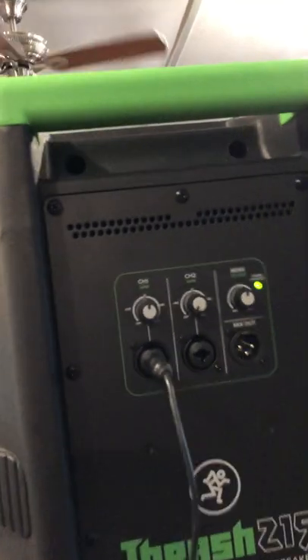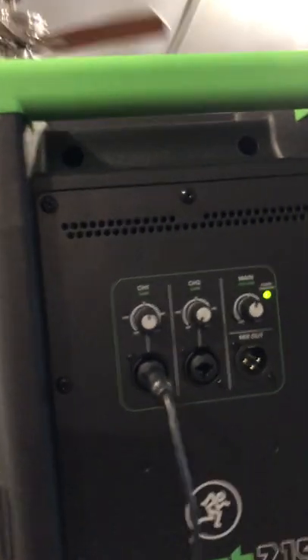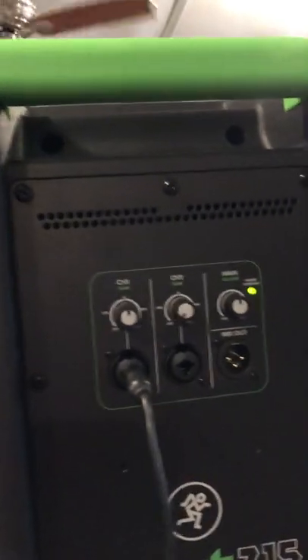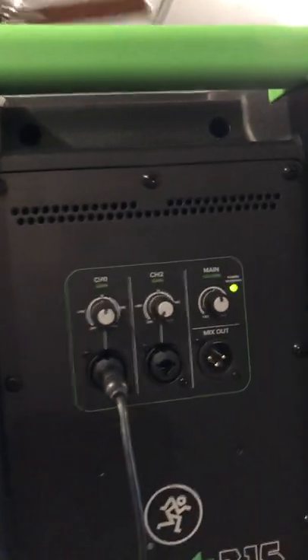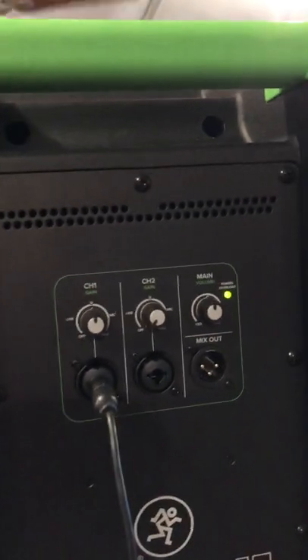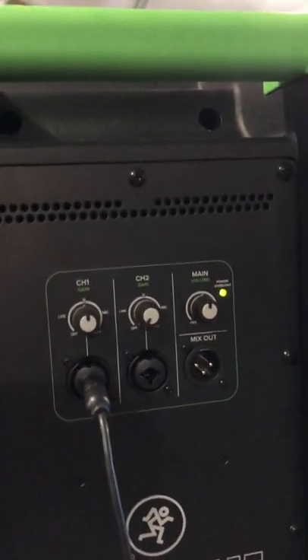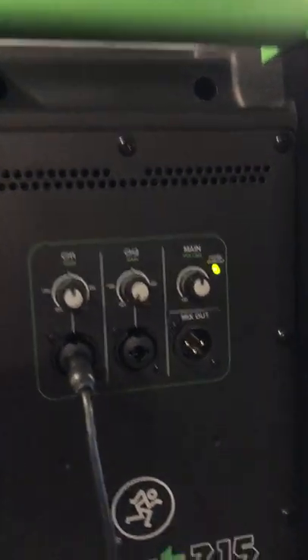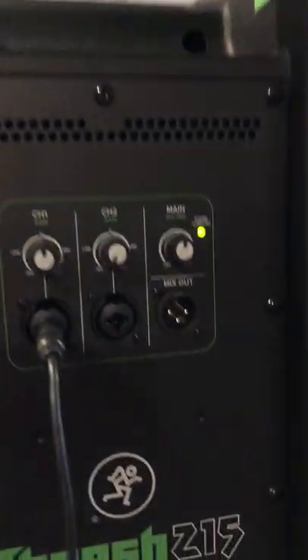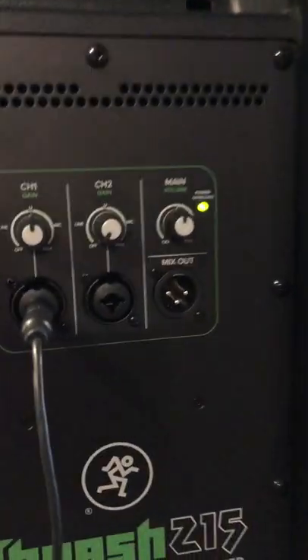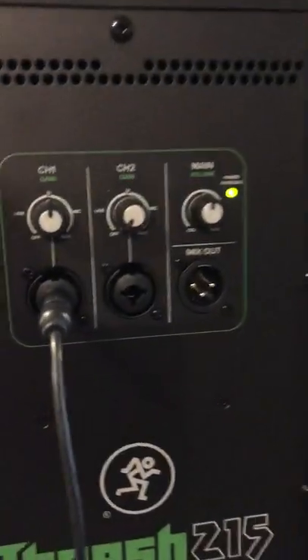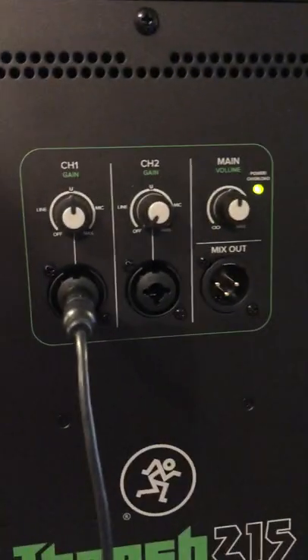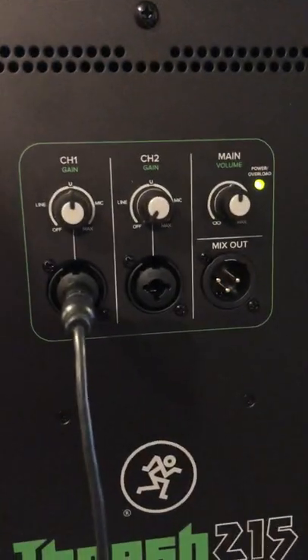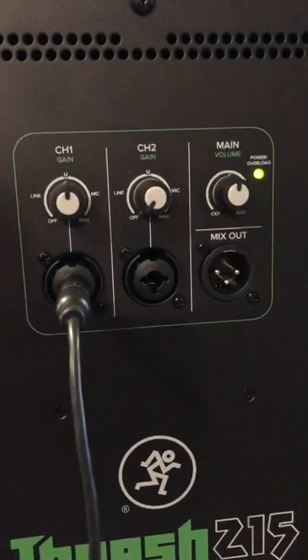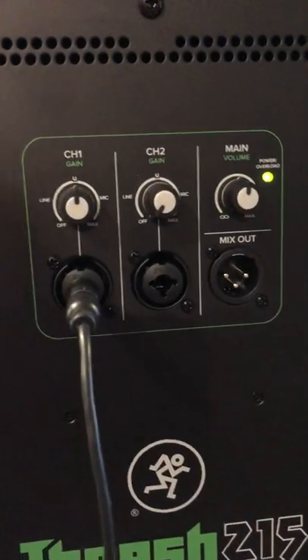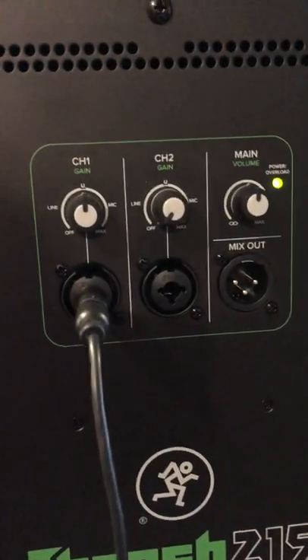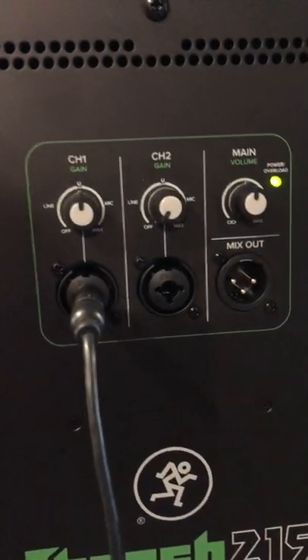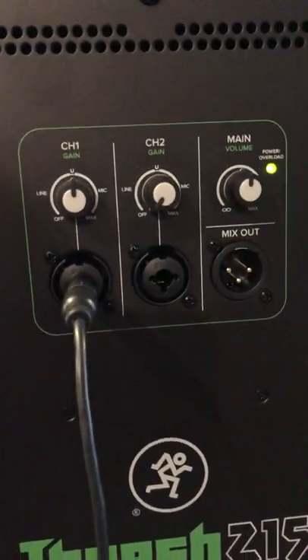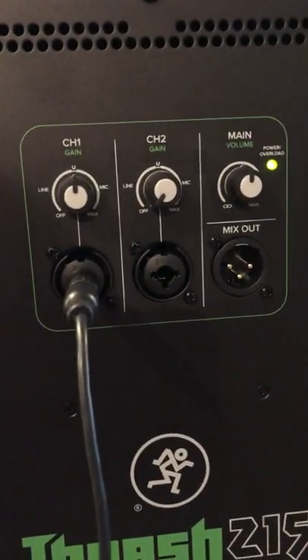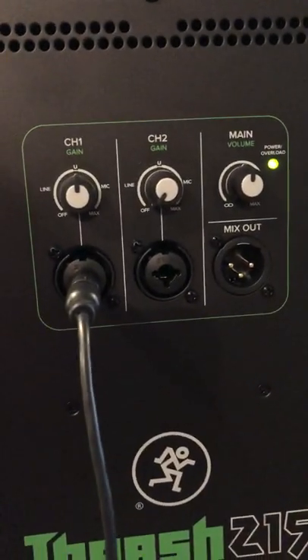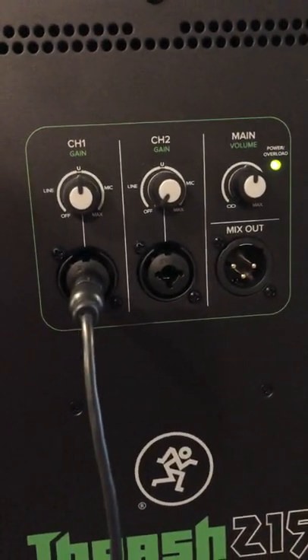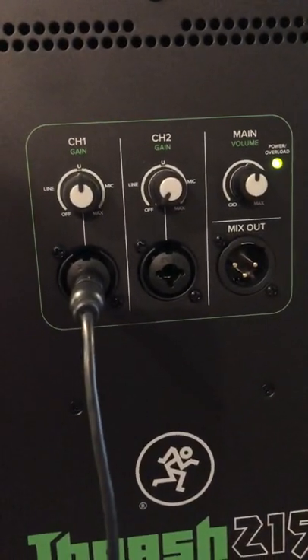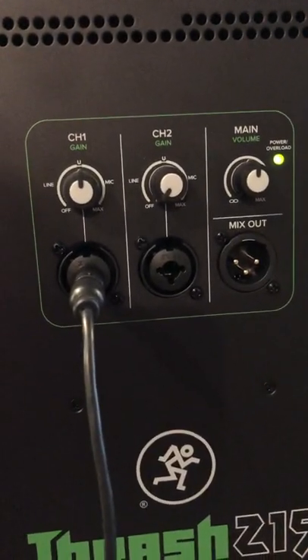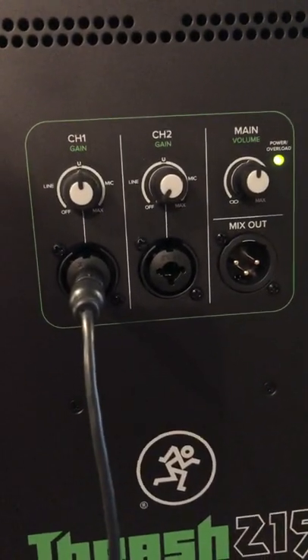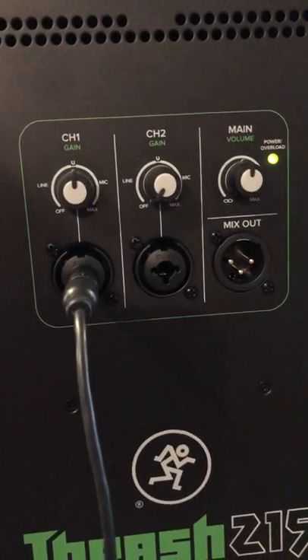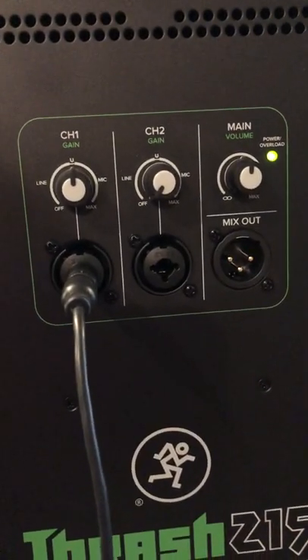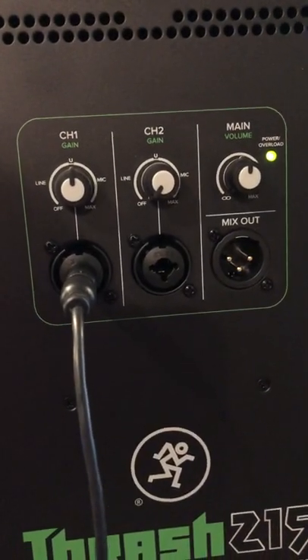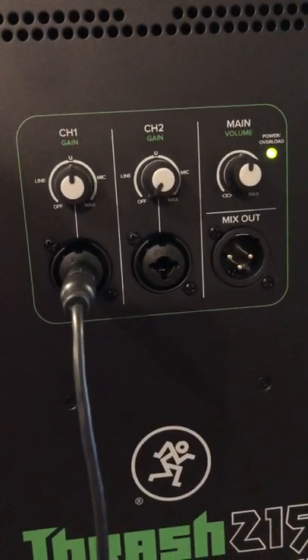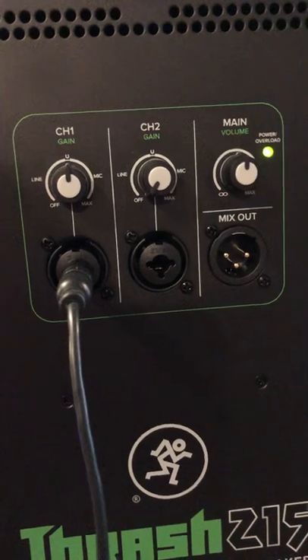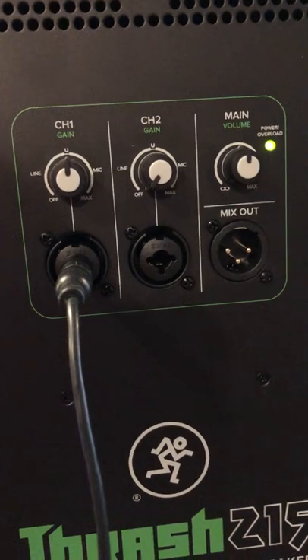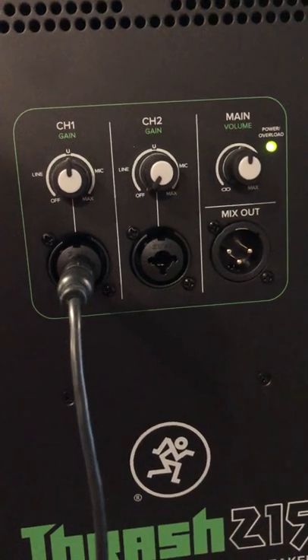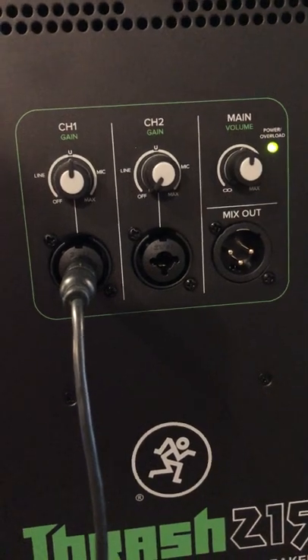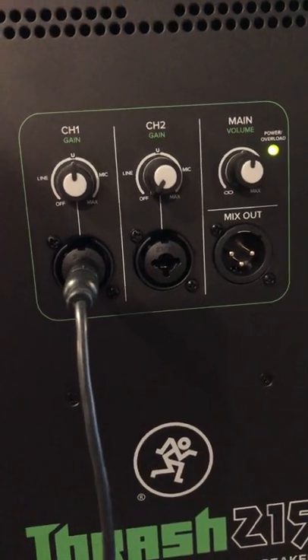Real simple controls on the back of these. We have two channel inputs, you got your main volume, and you have a mix out.